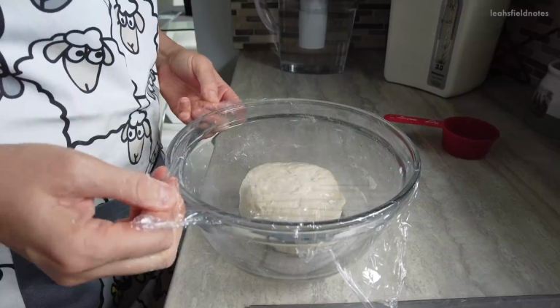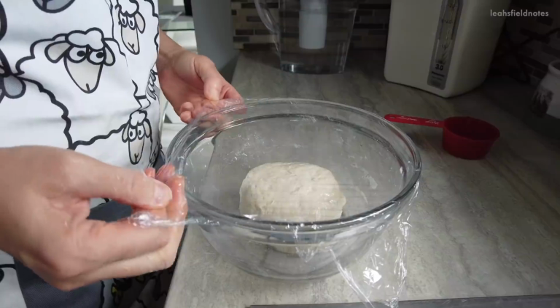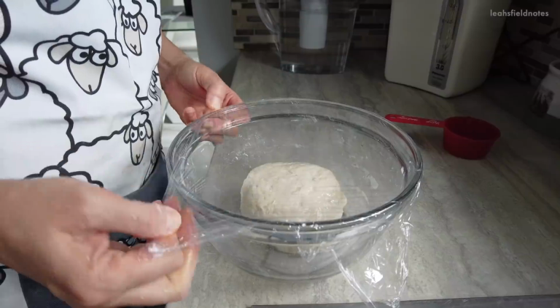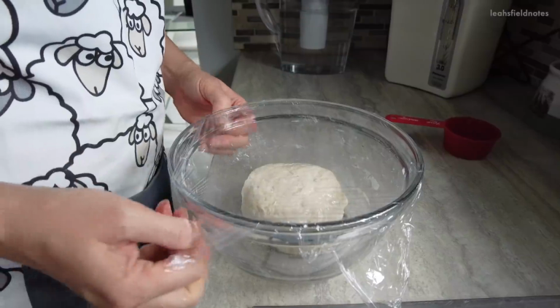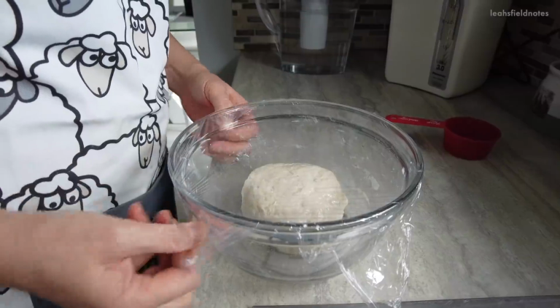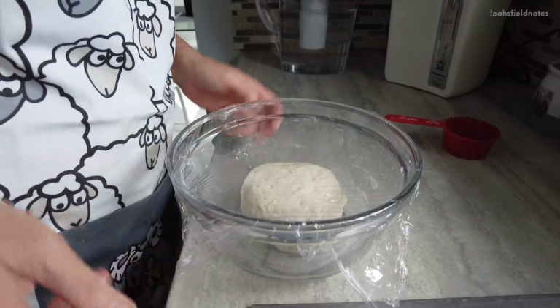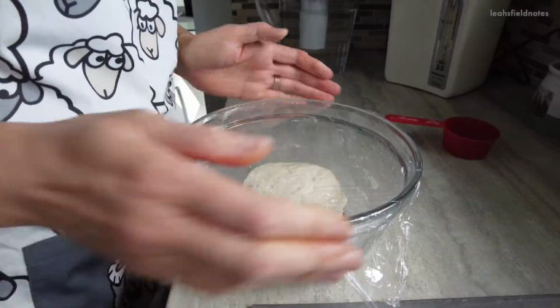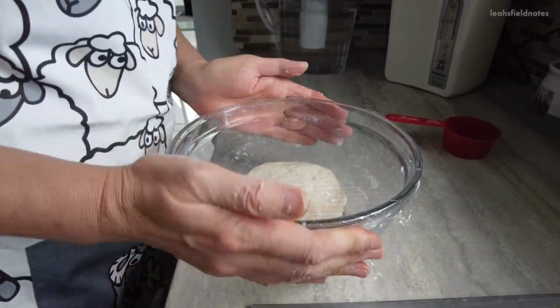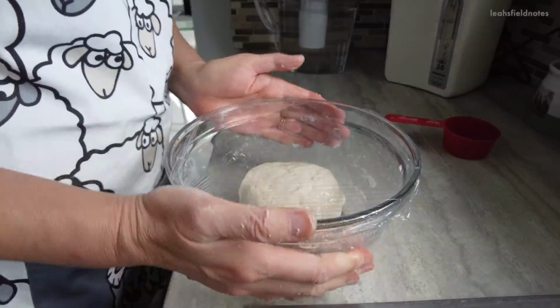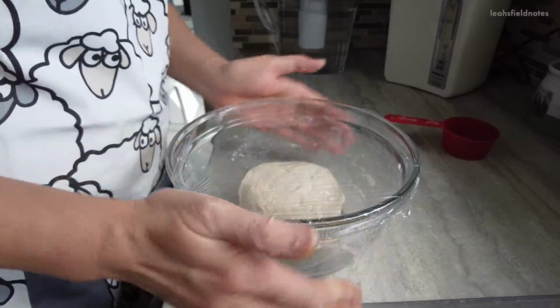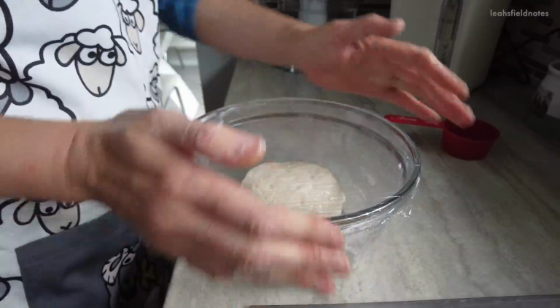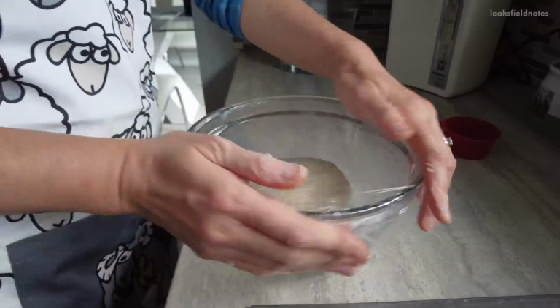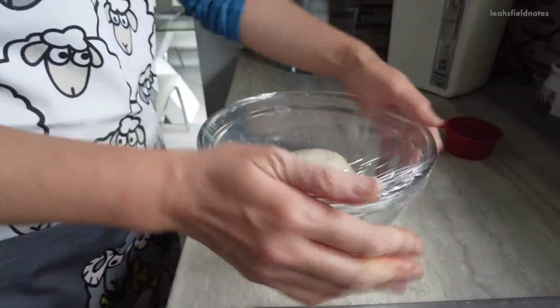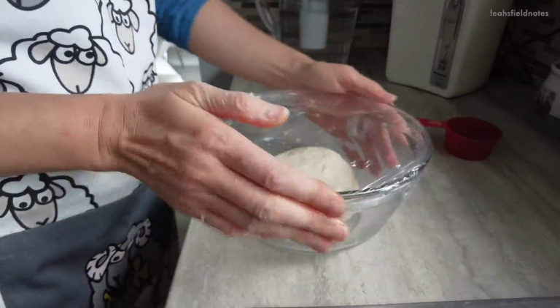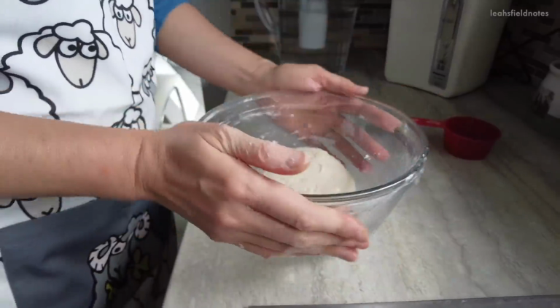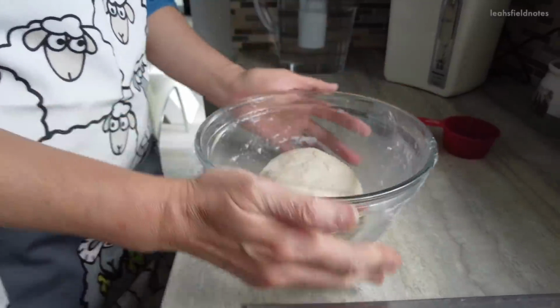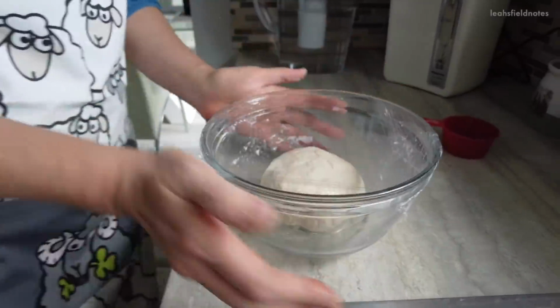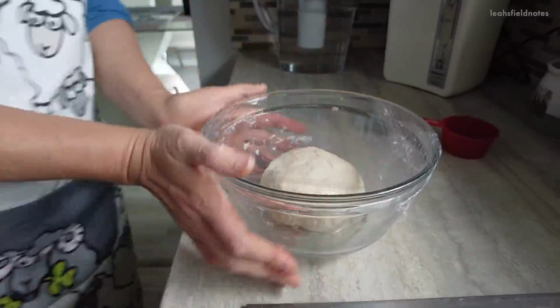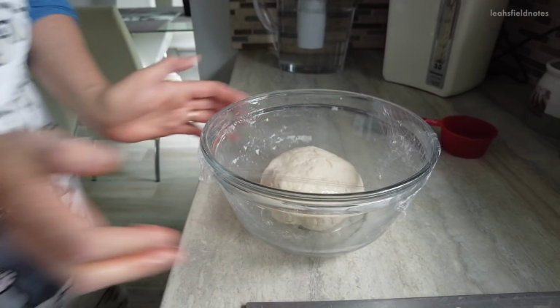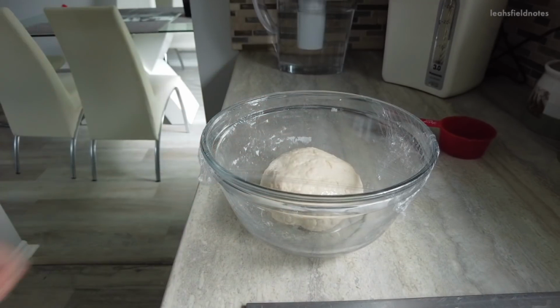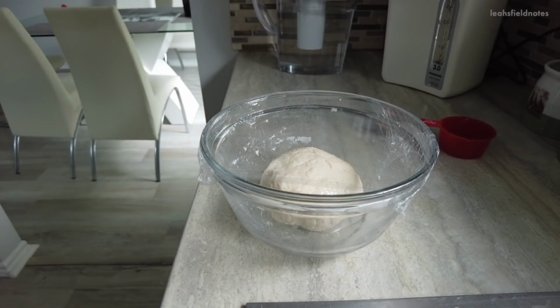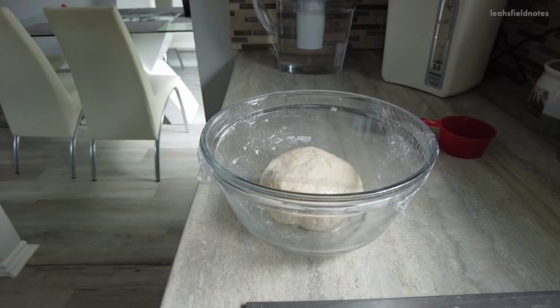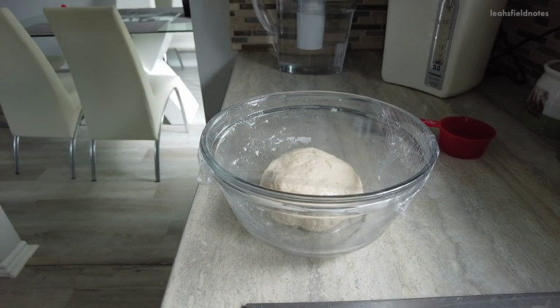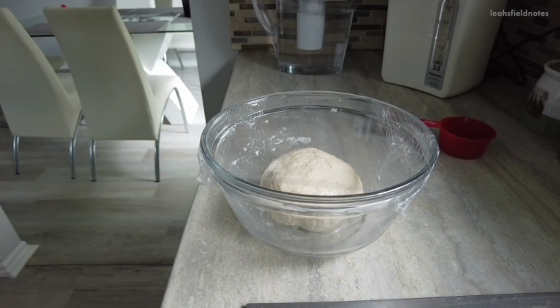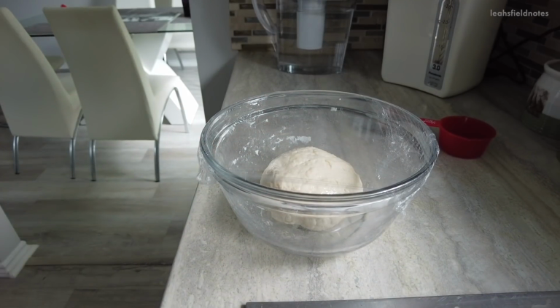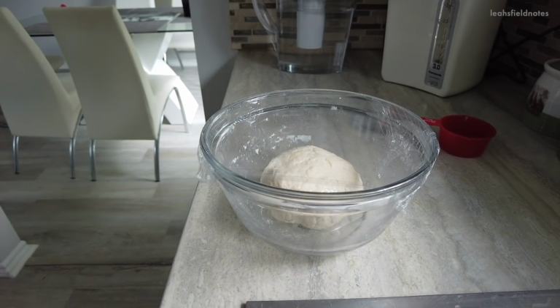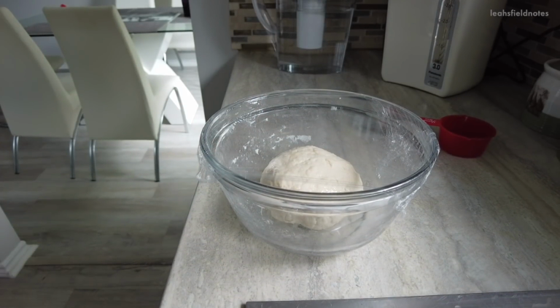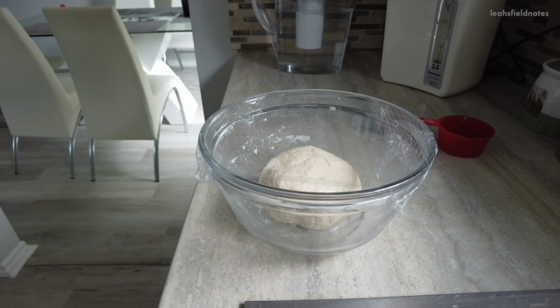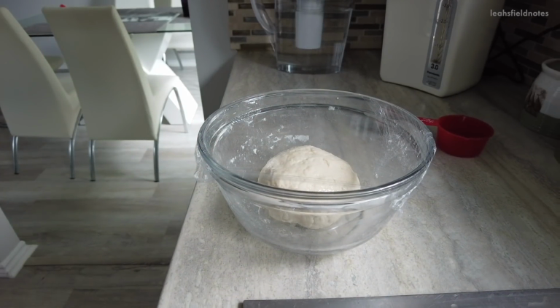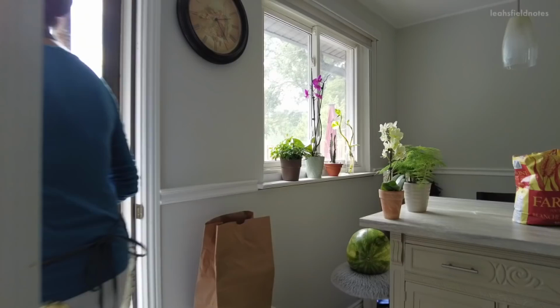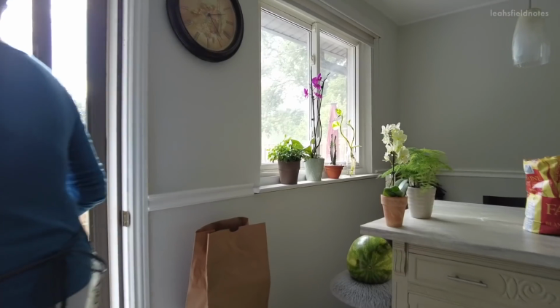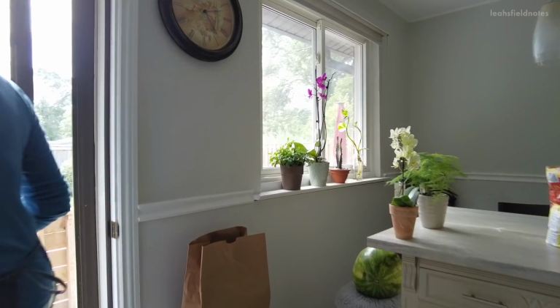Then put the dough into an oiled bowl and cover it so it's airtight, and let it sit while you prepare the filling.